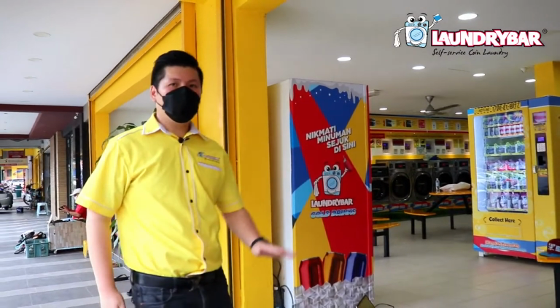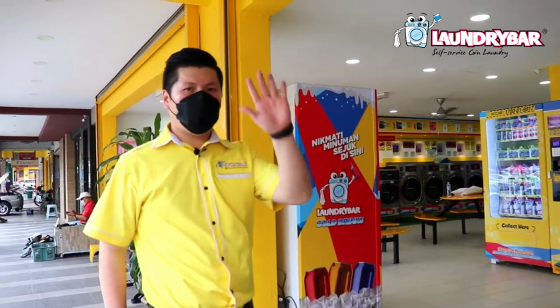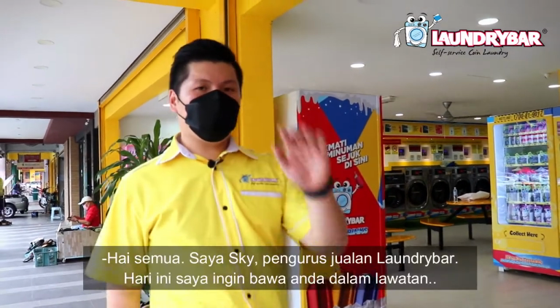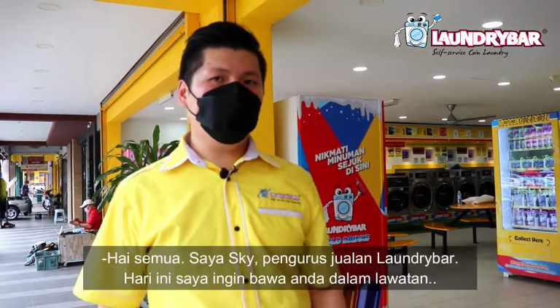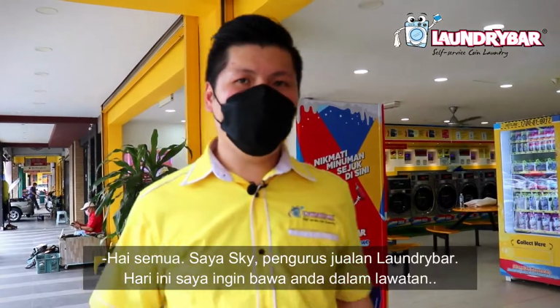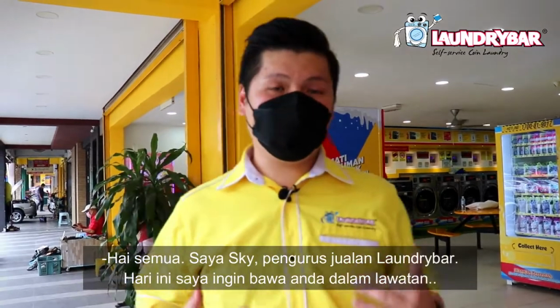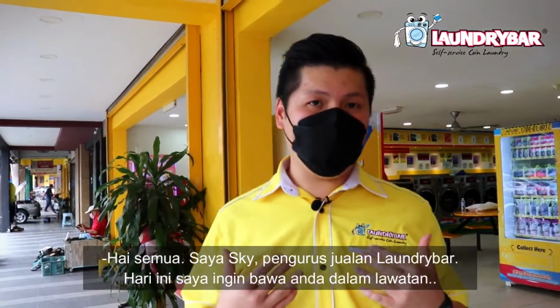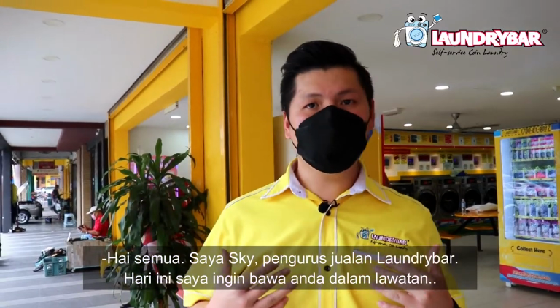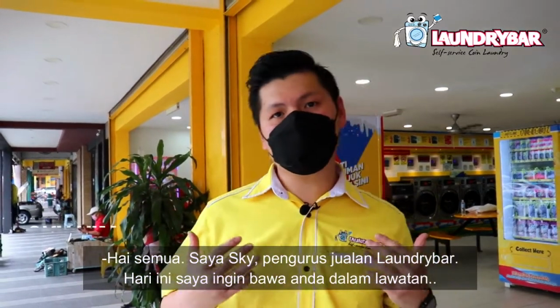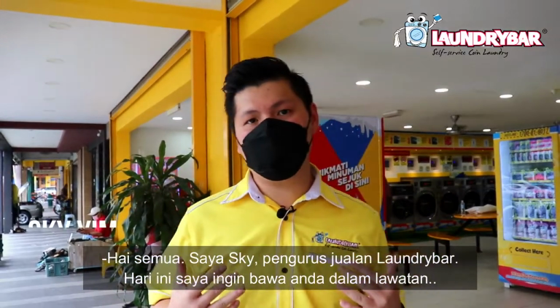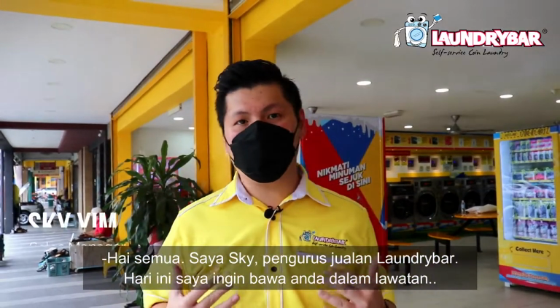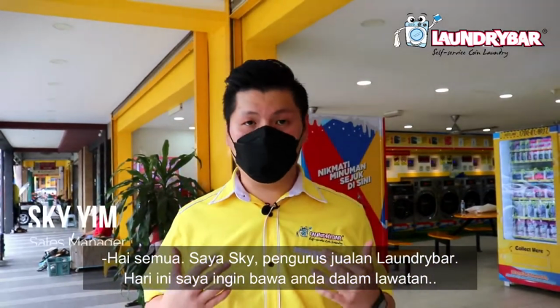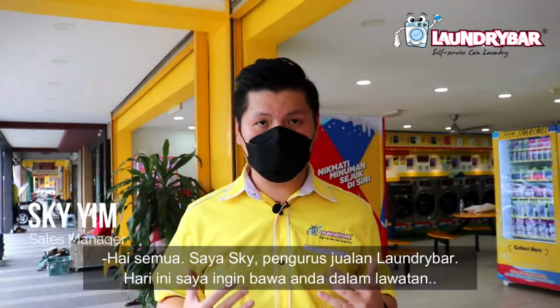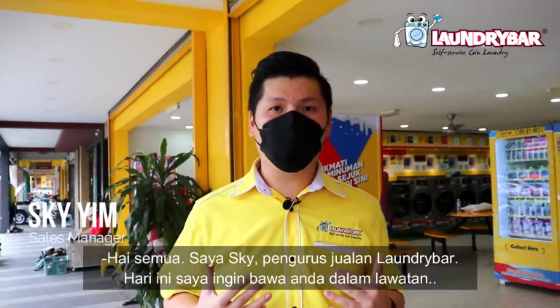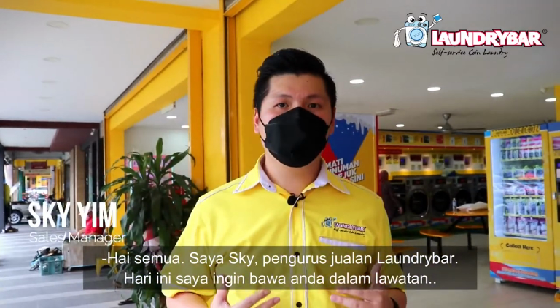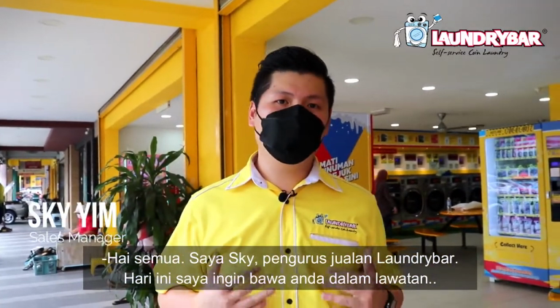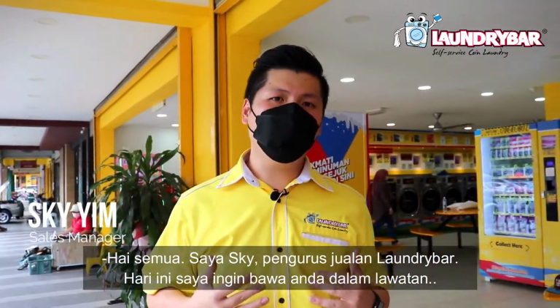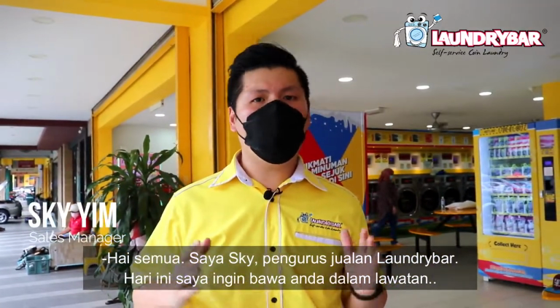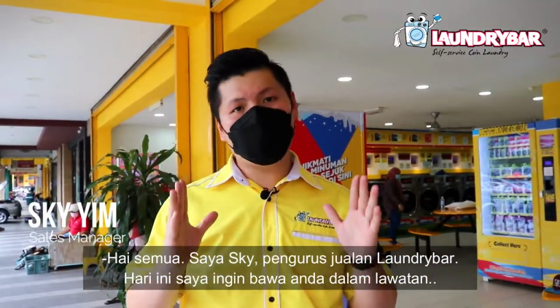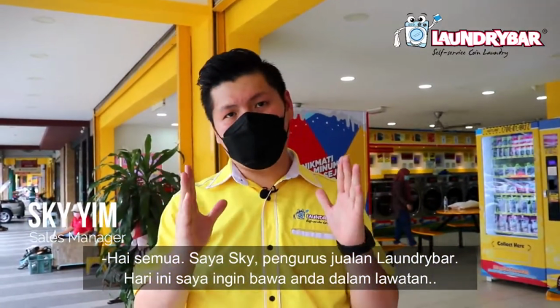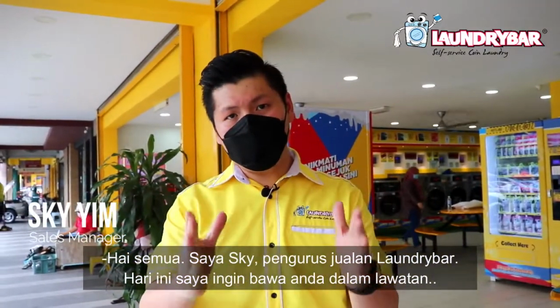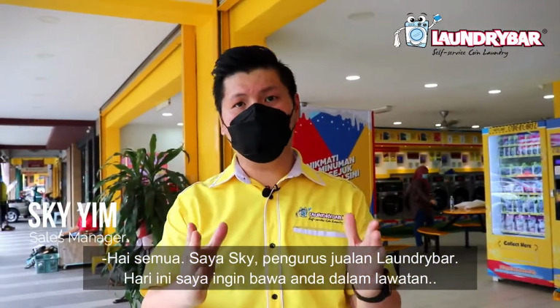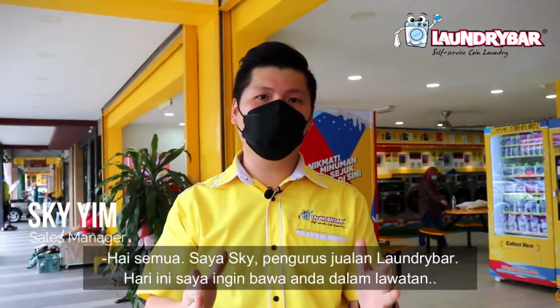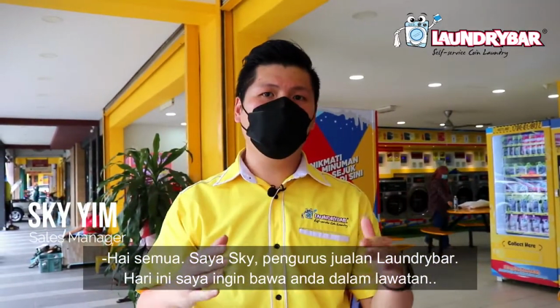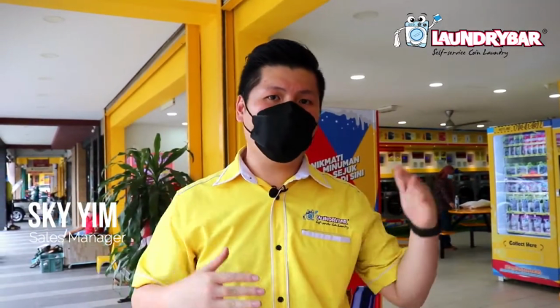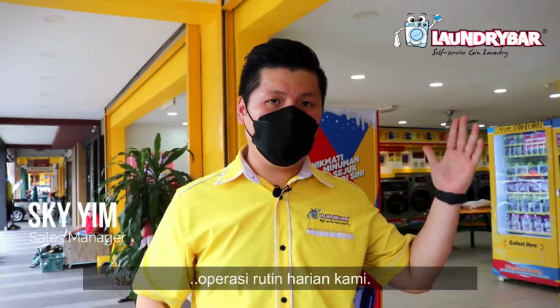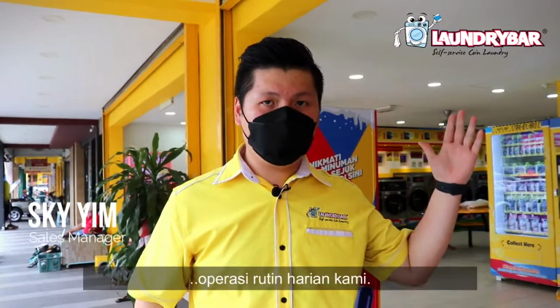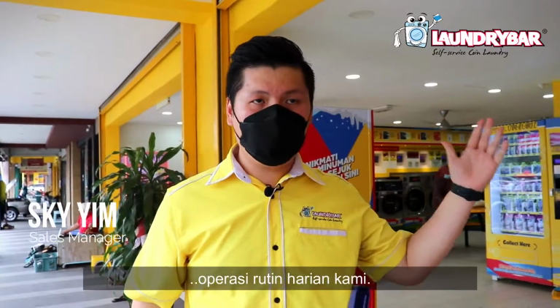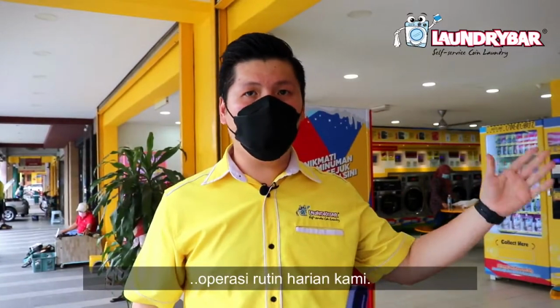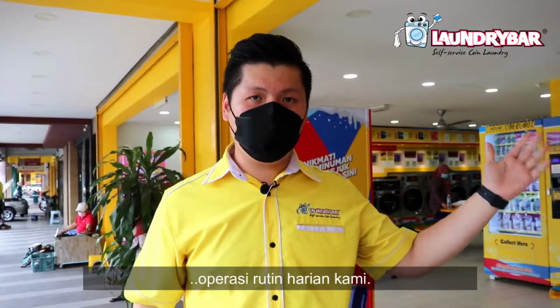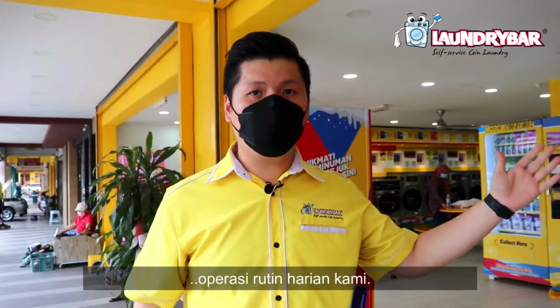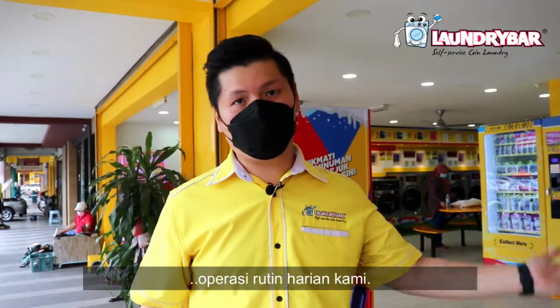Hi everyone, I'm Sky, sales manager of Laundry Bar. Today I would like to bring you a tour of our daily operation routine.